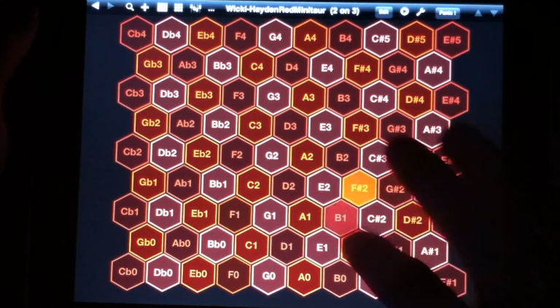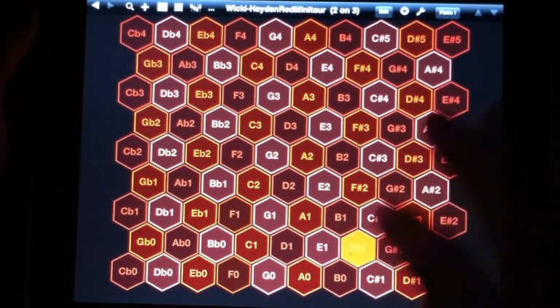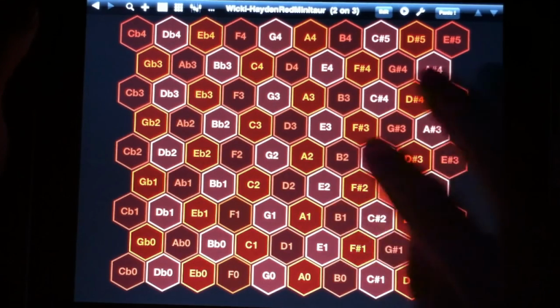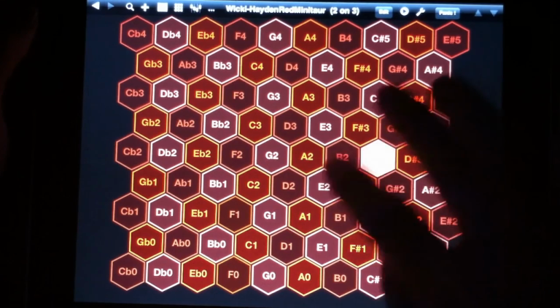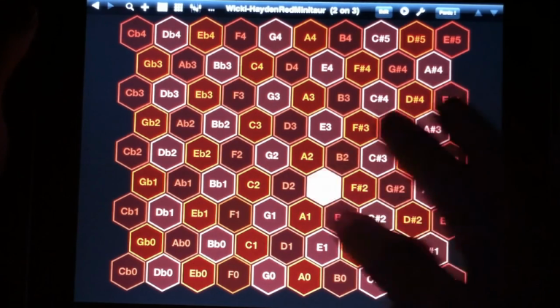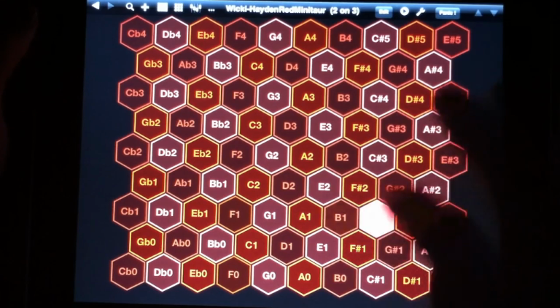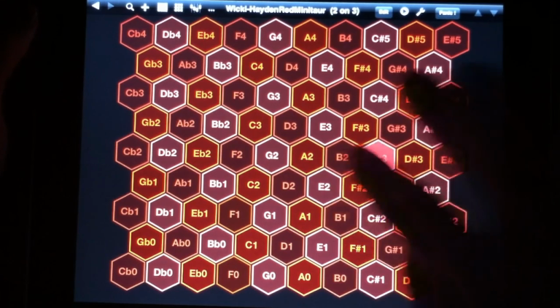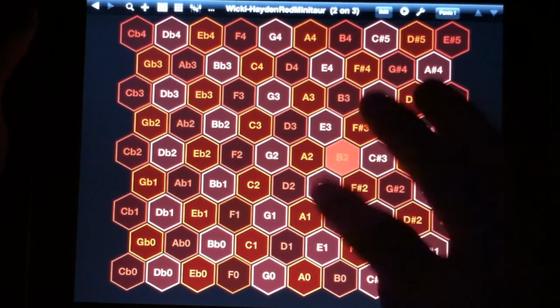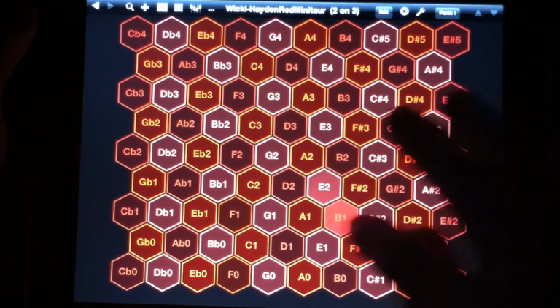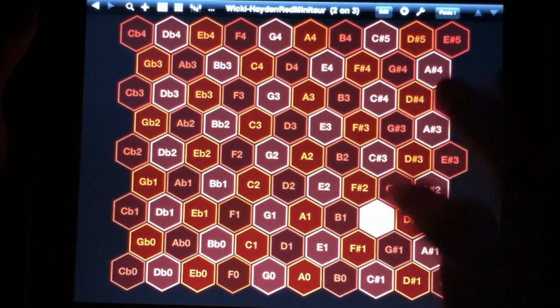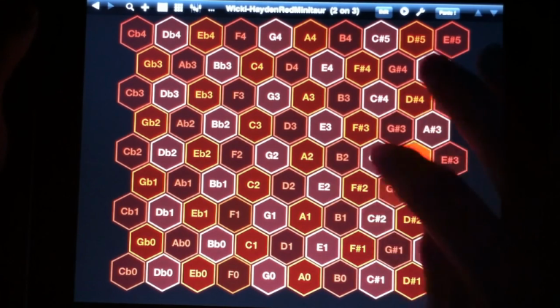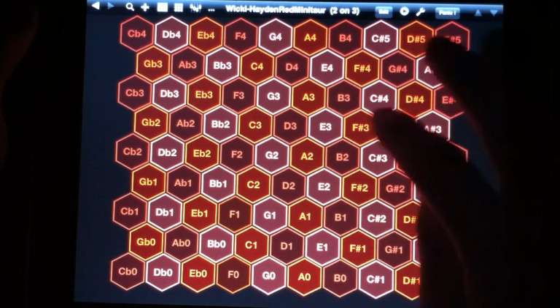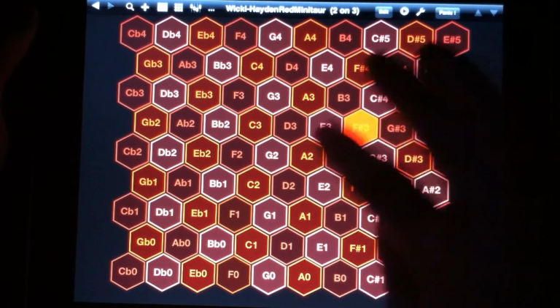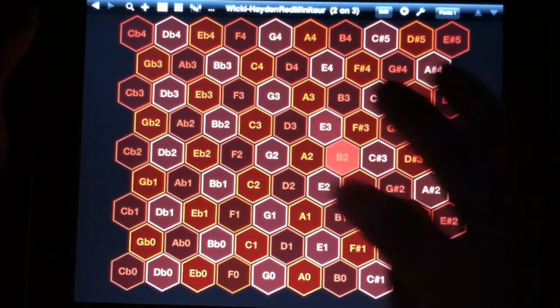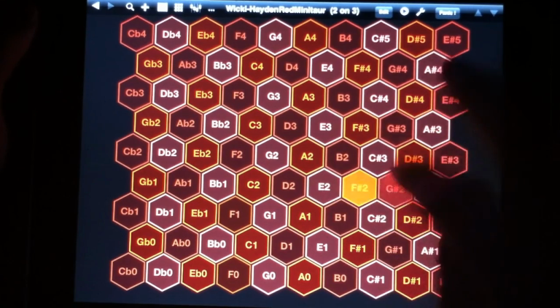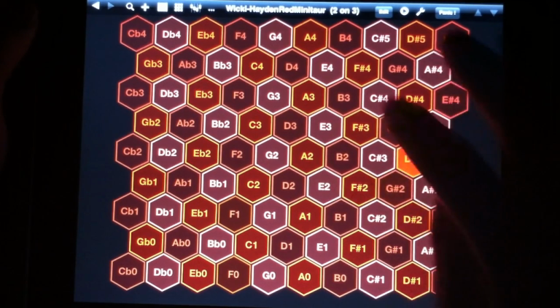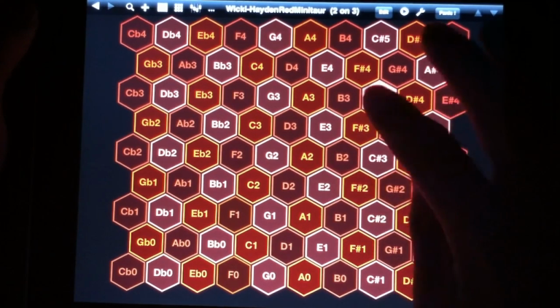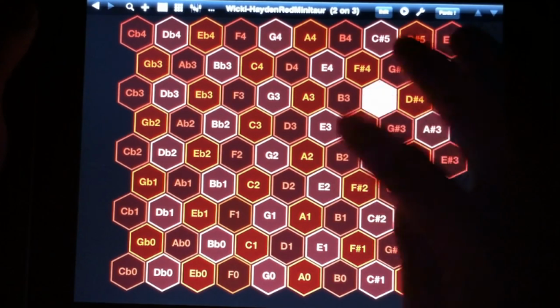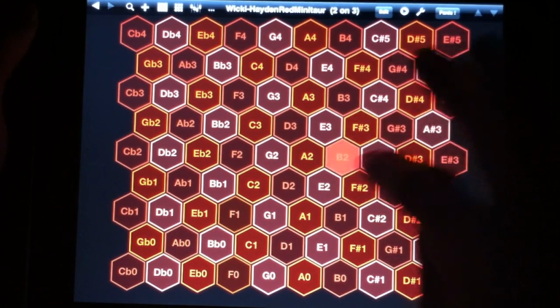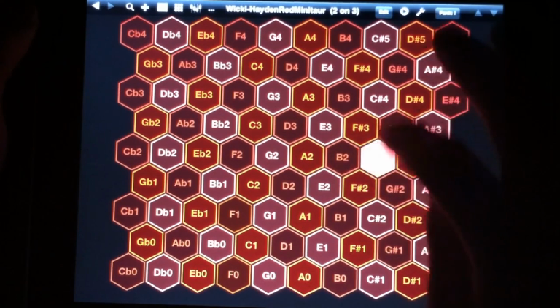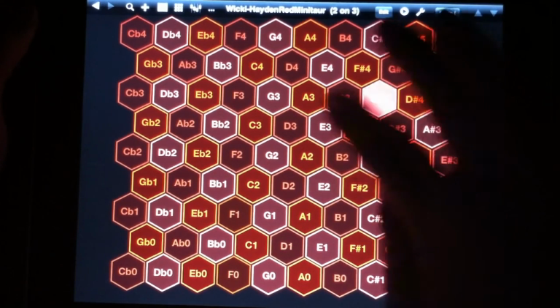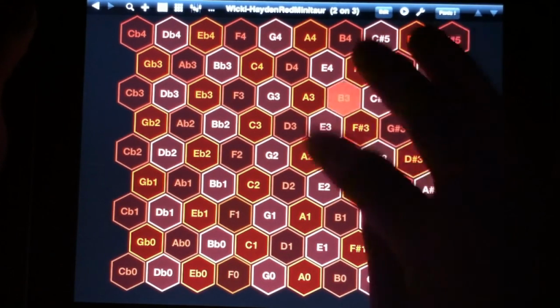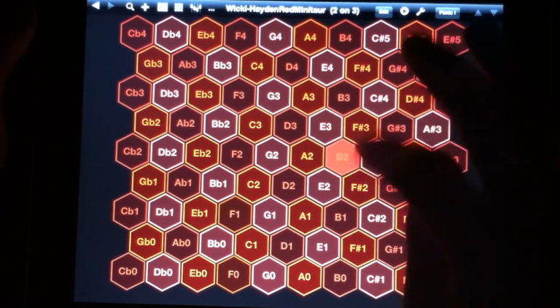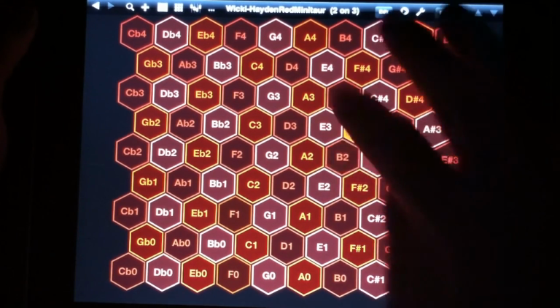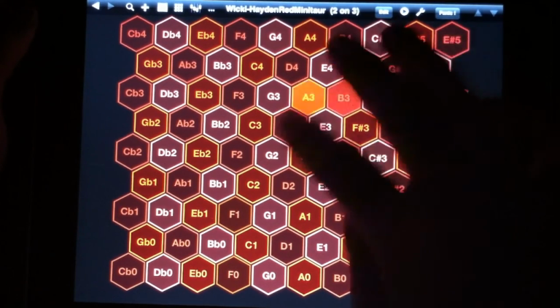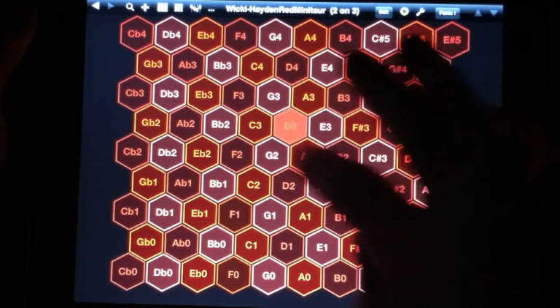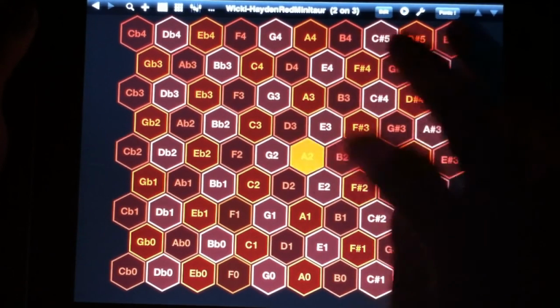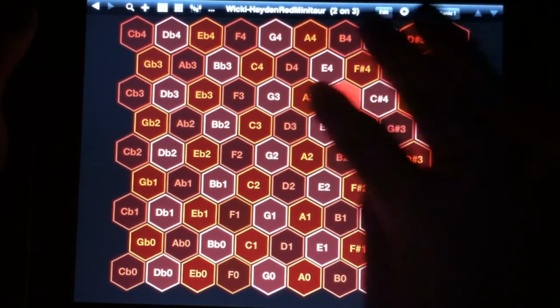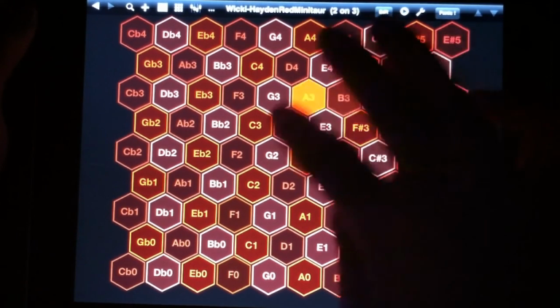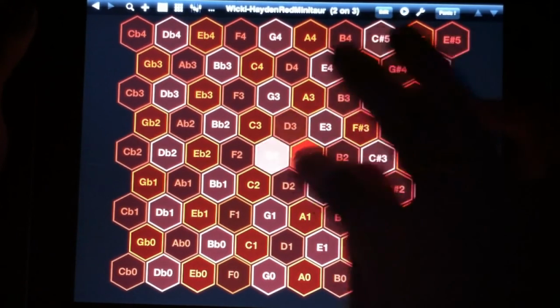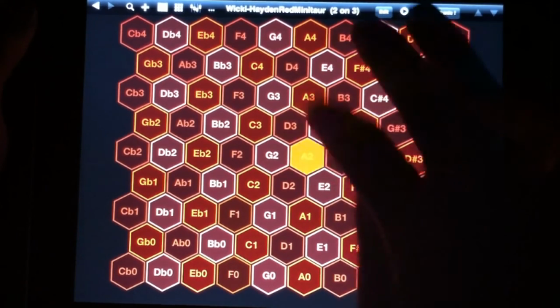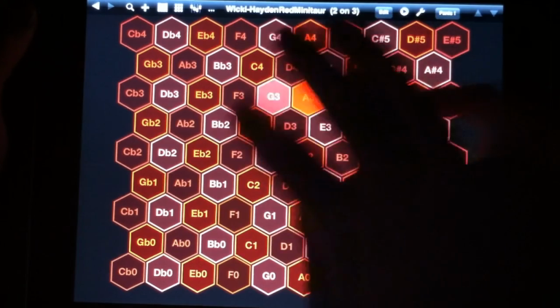But this is cool. What's fun about it is you can play like patterns or something — visual patterns.